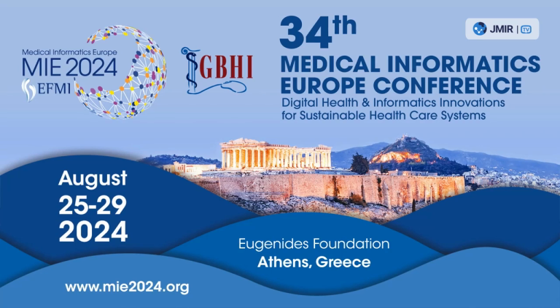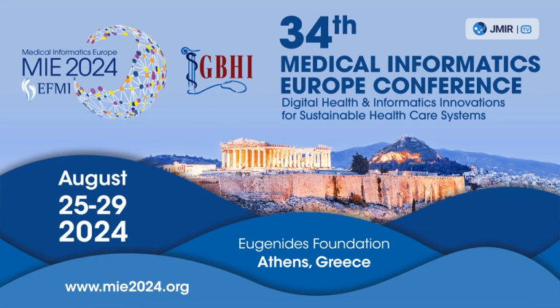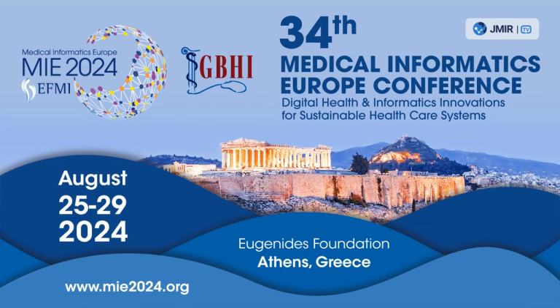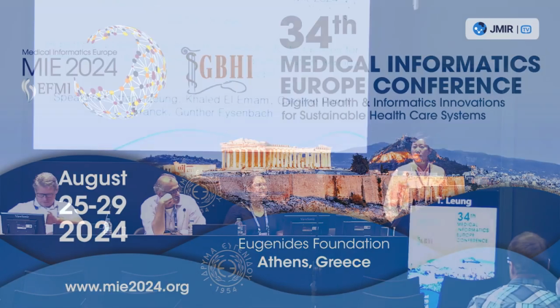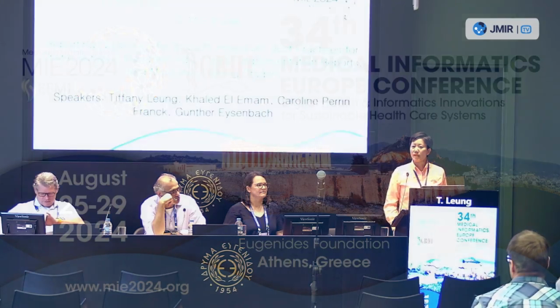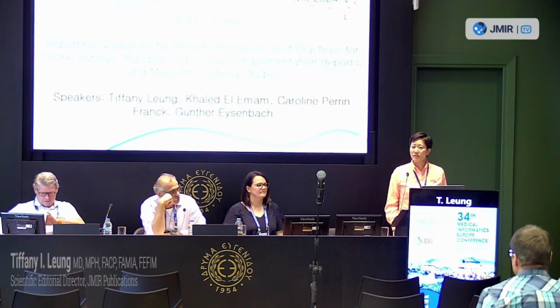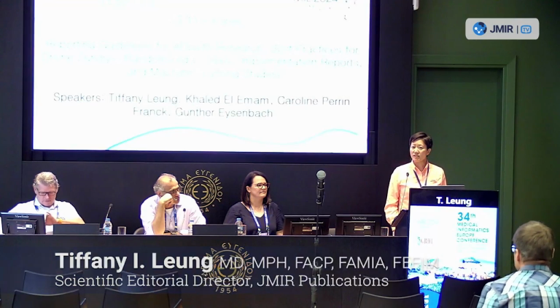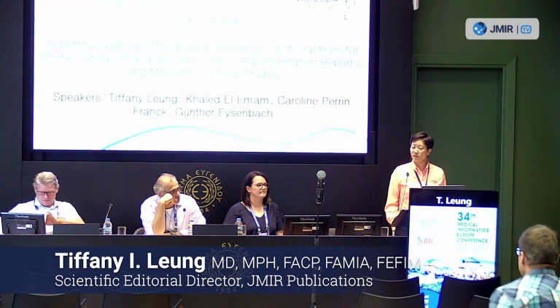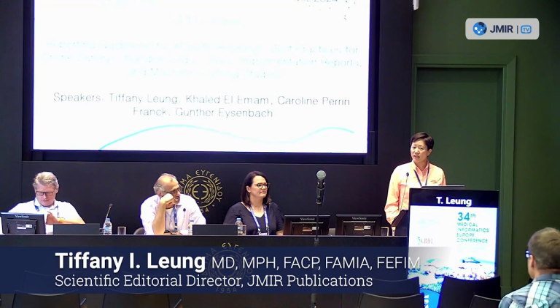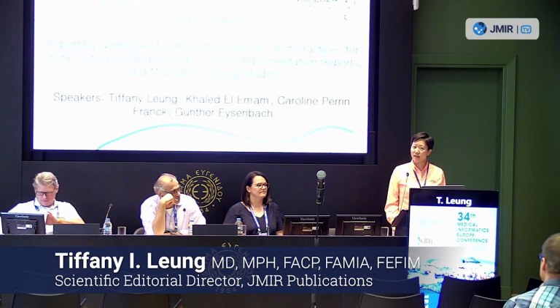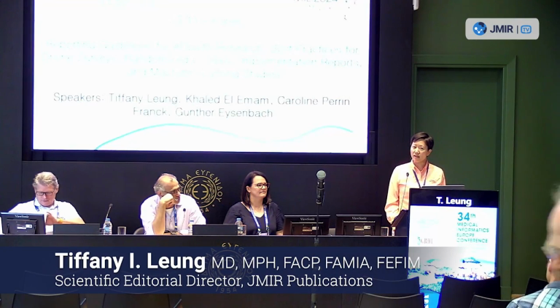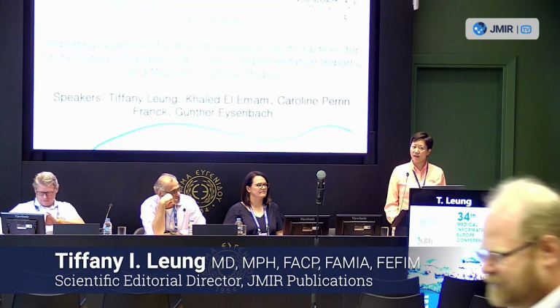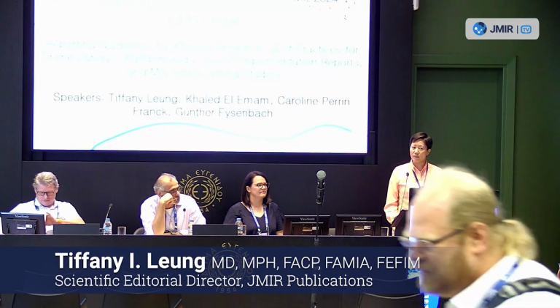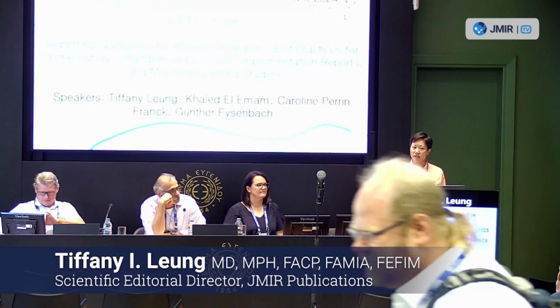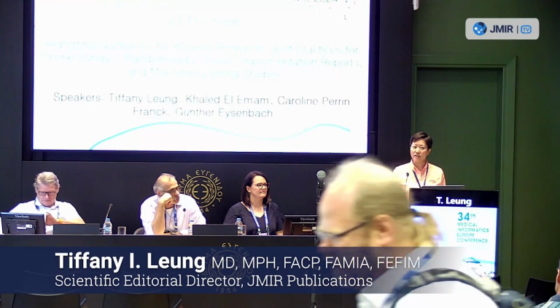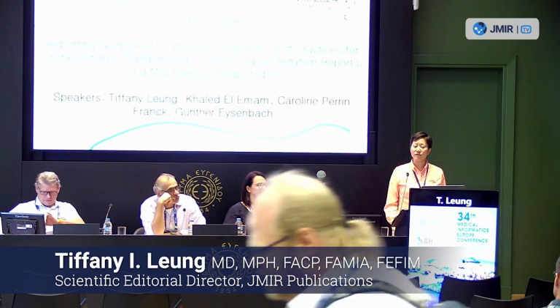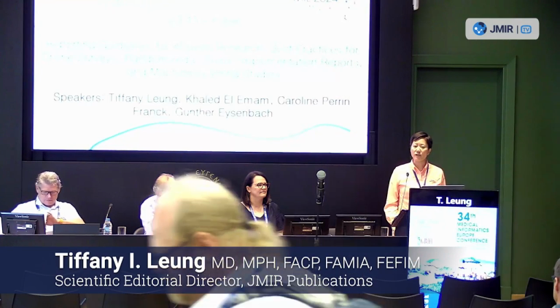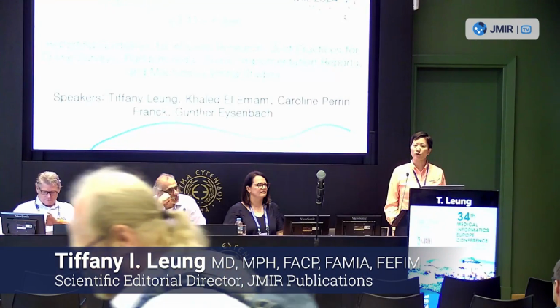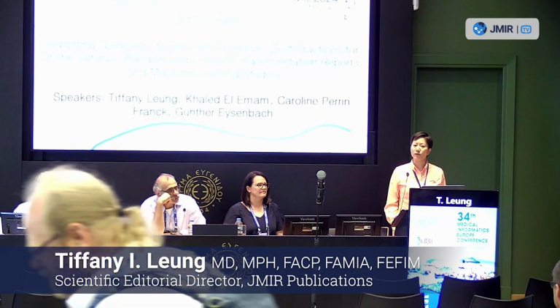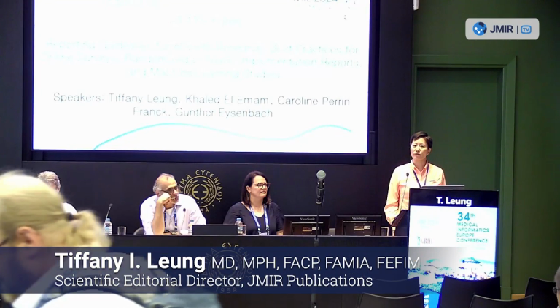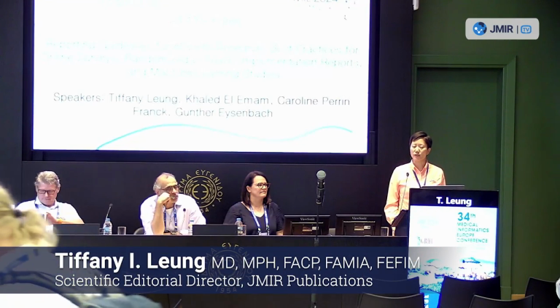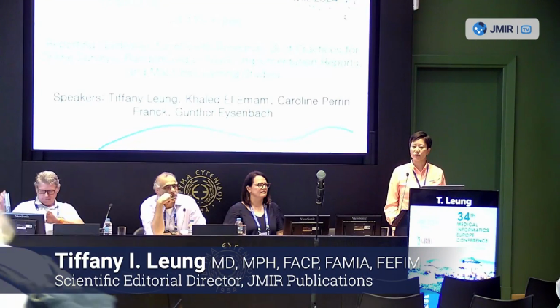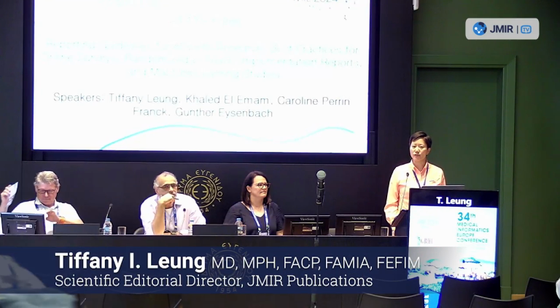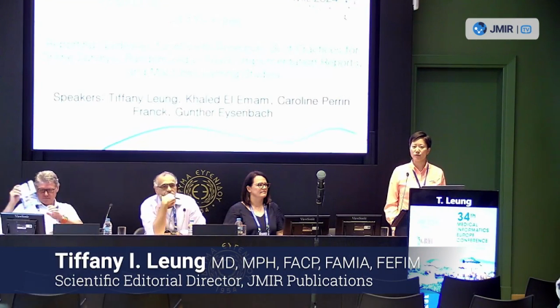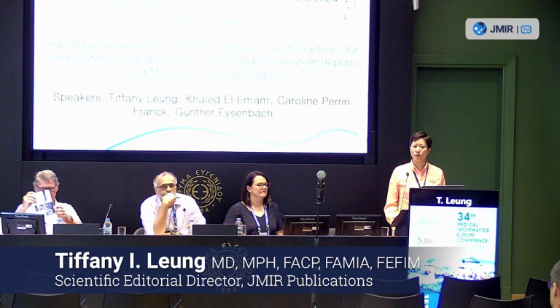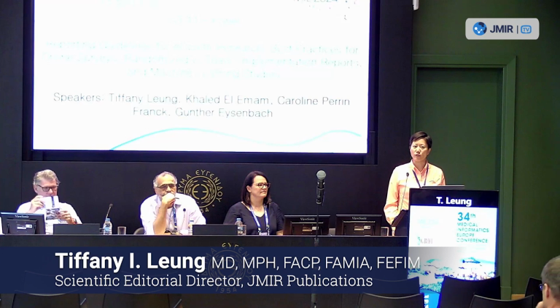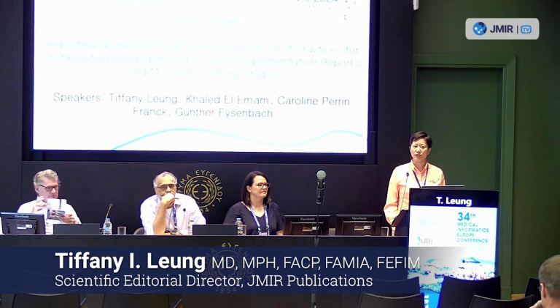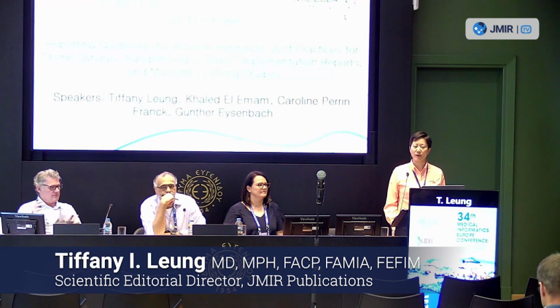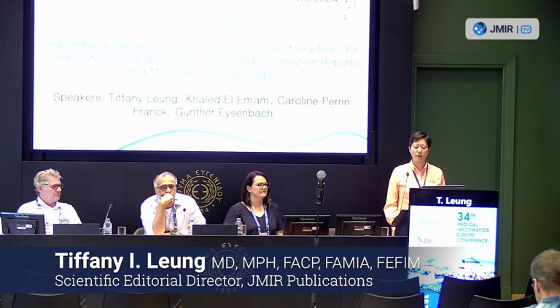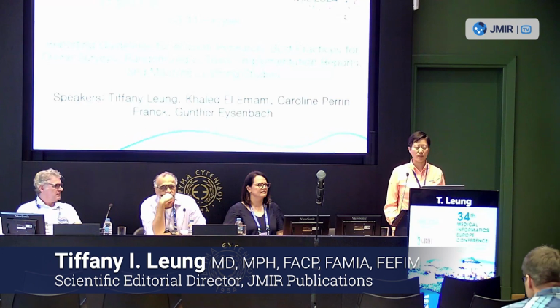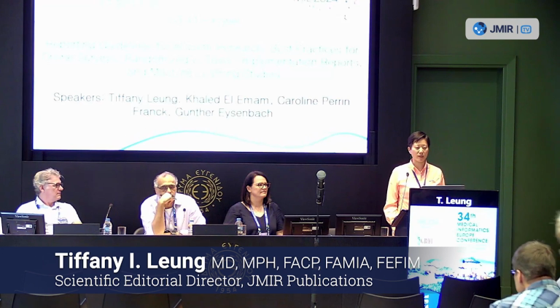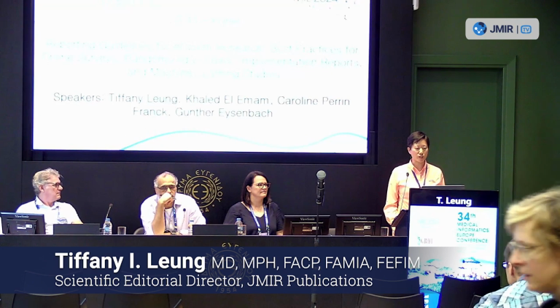My name is Tiffany Leung. I'm the Scientific Editorial Director for JMIR Publications.